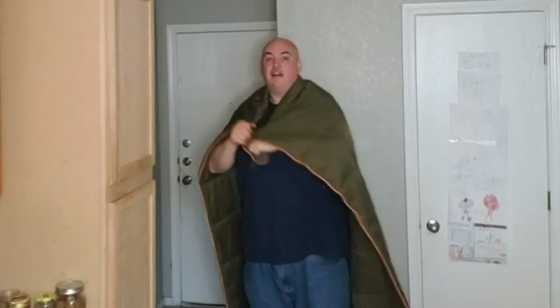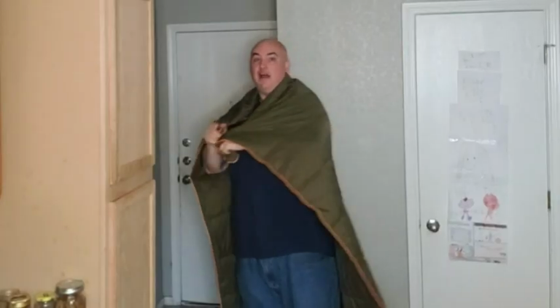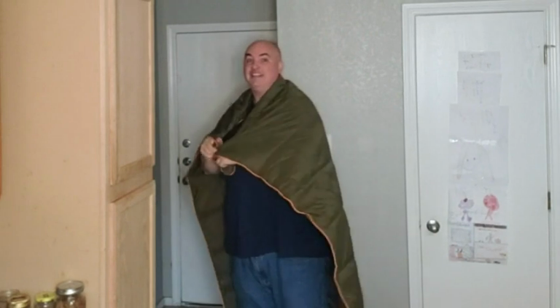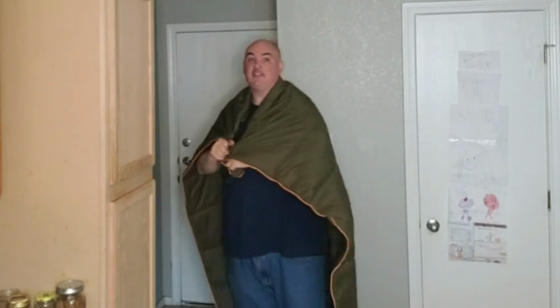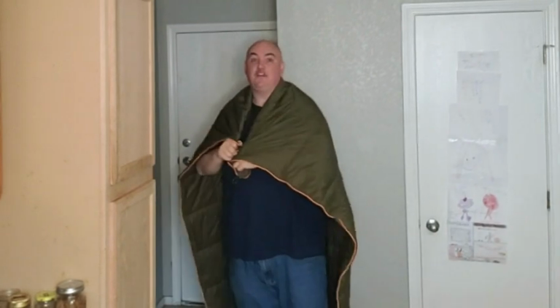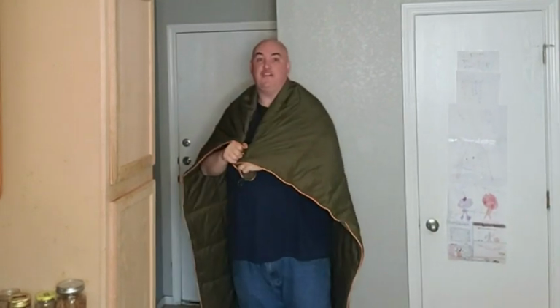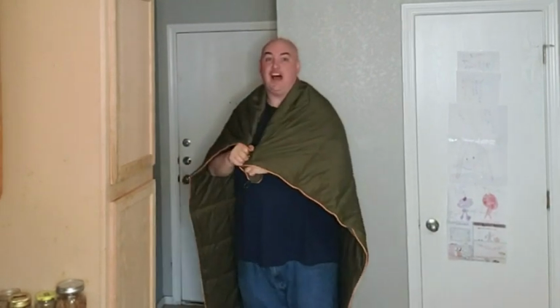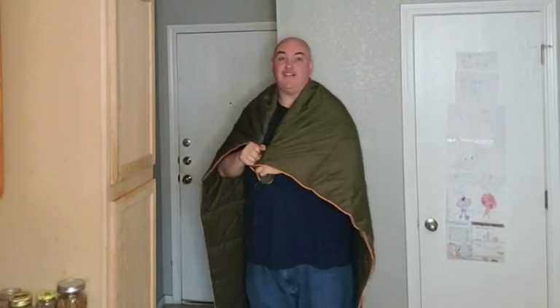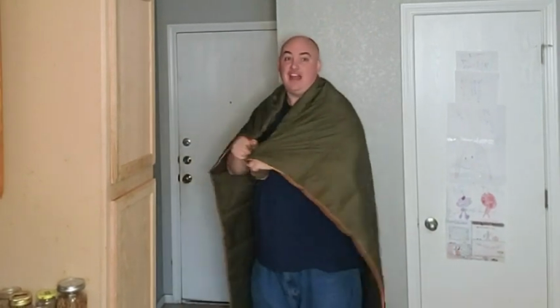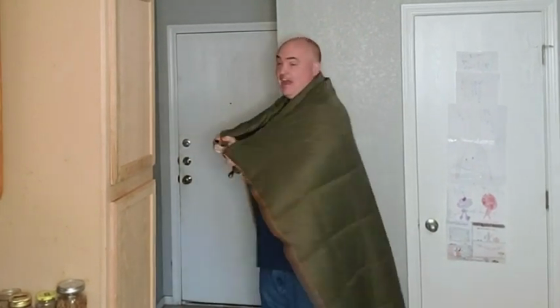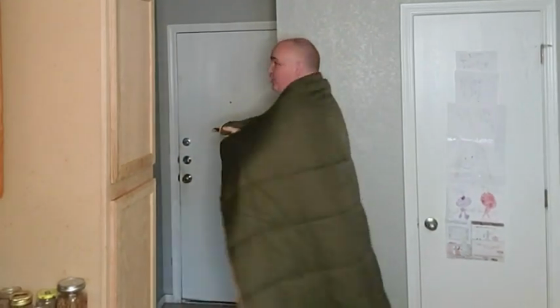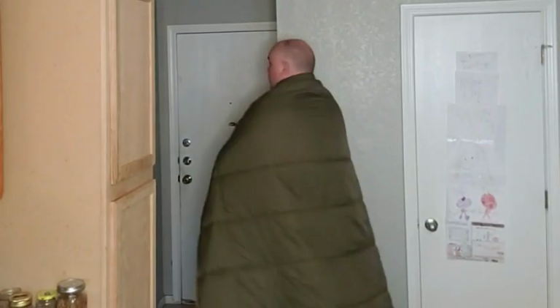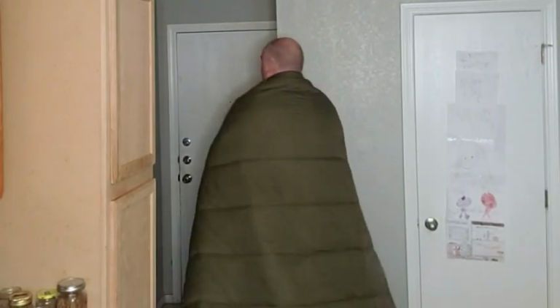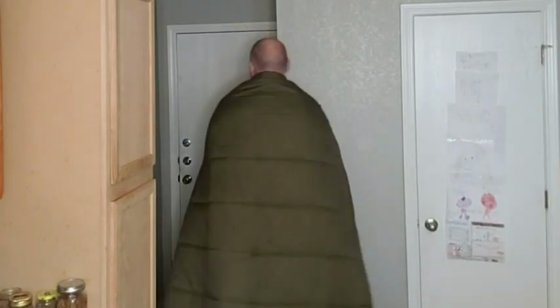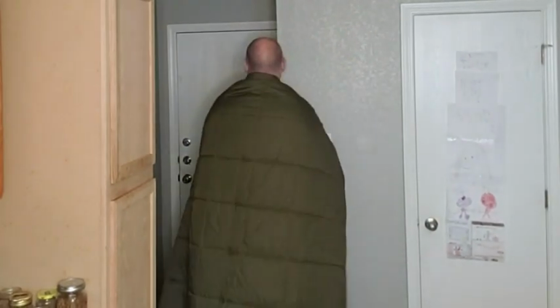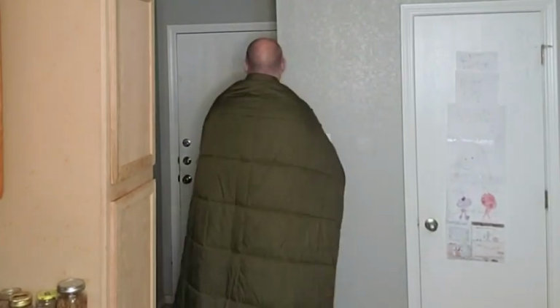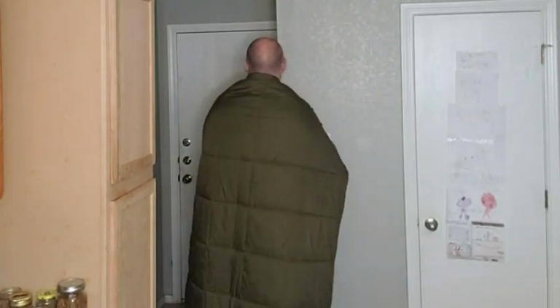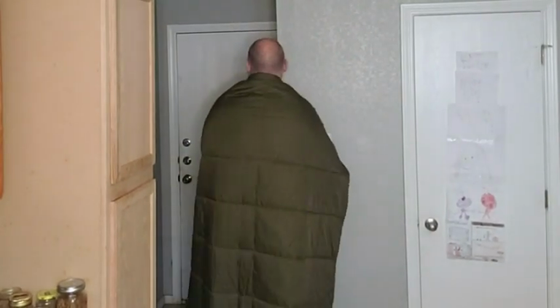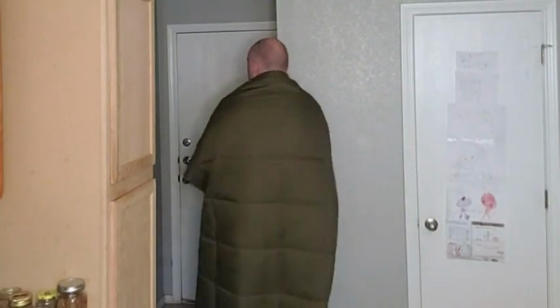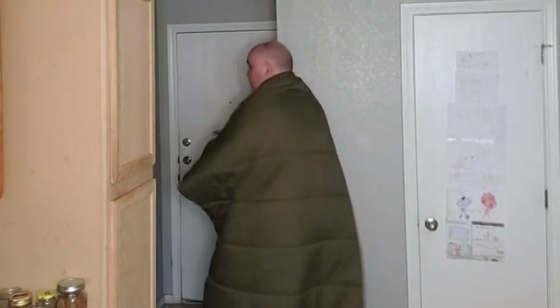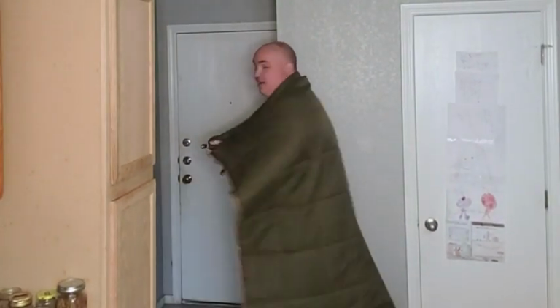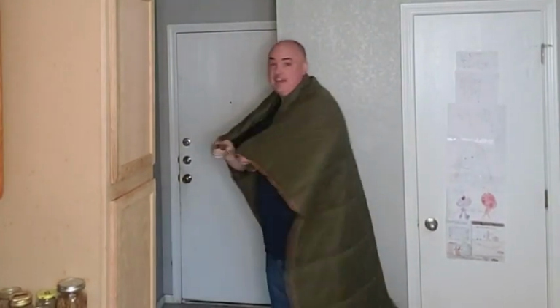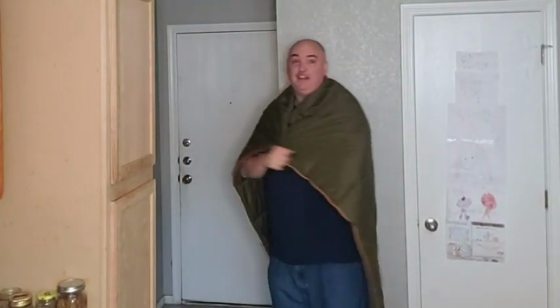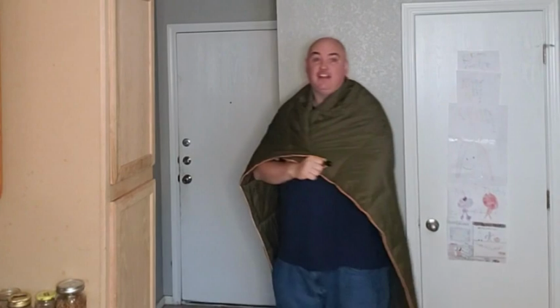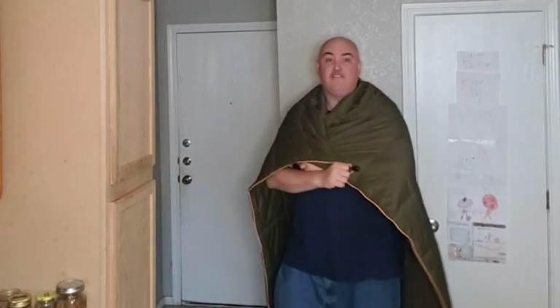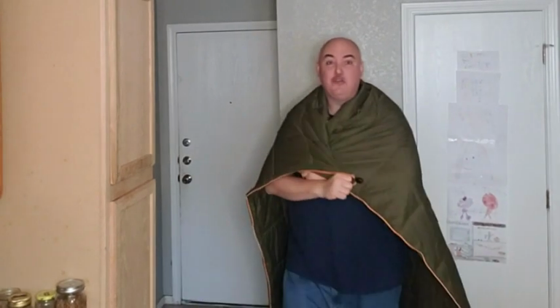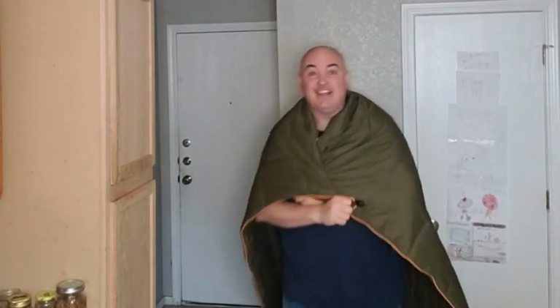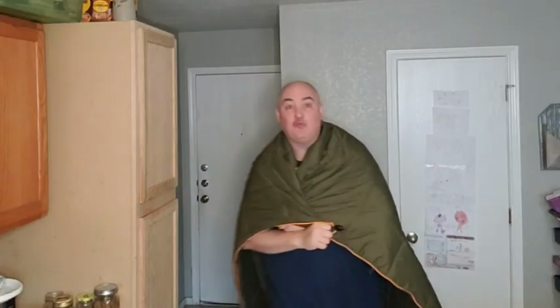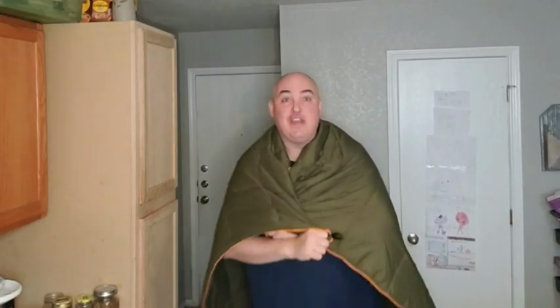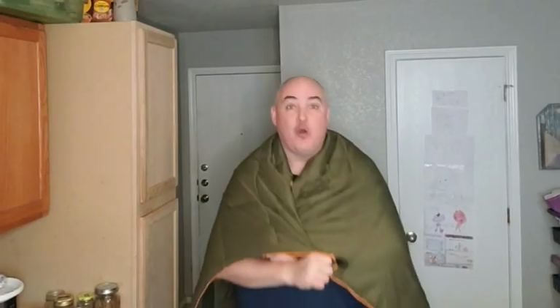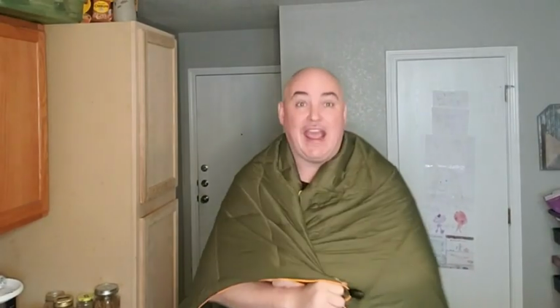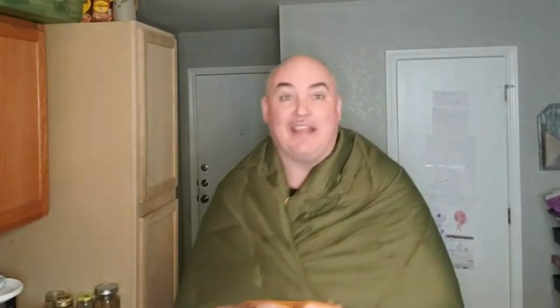I'm 6'5" and it actually reaches all the way to my feet. Definitely going to love using this when we go camping.